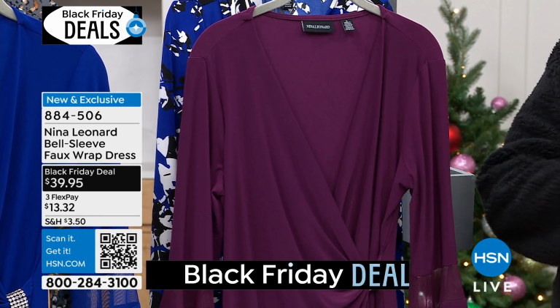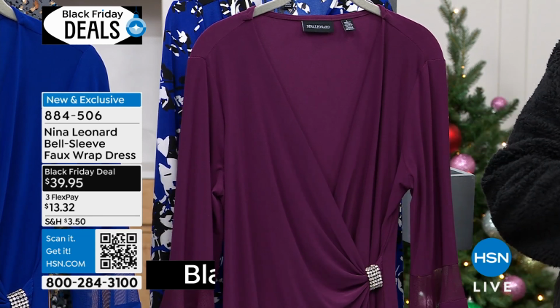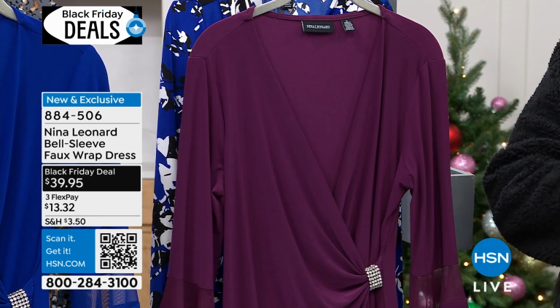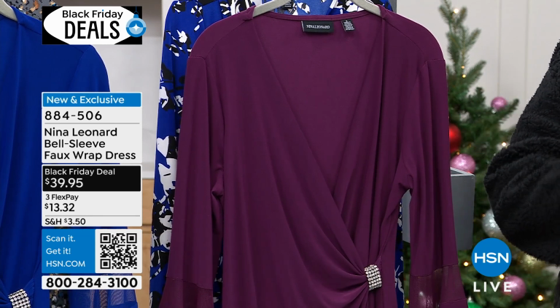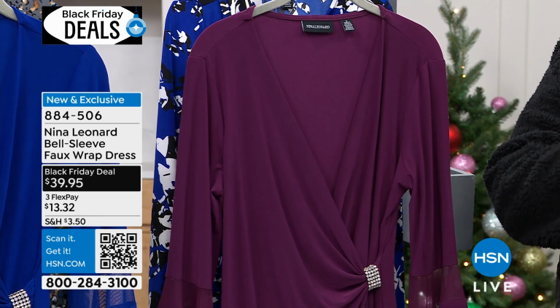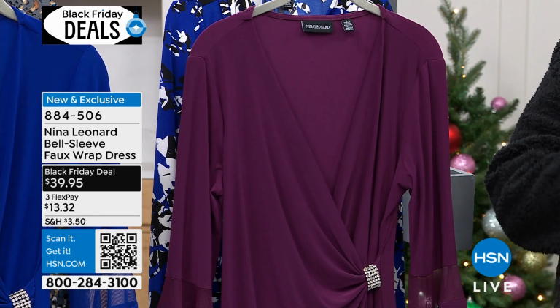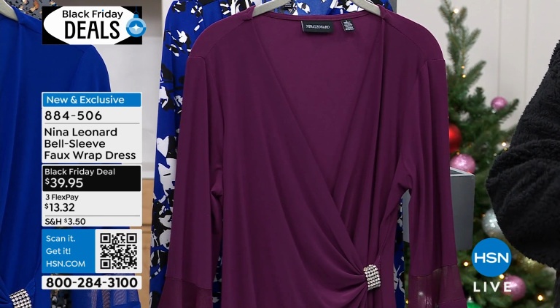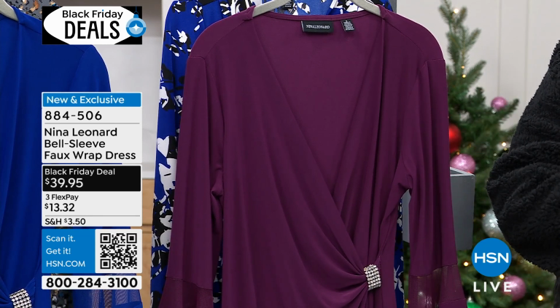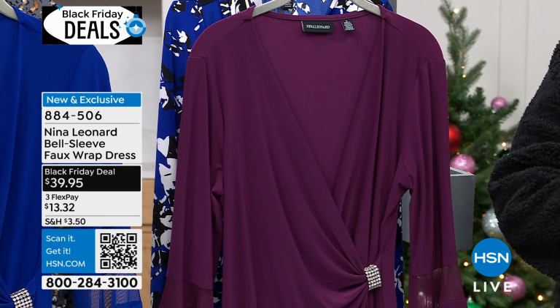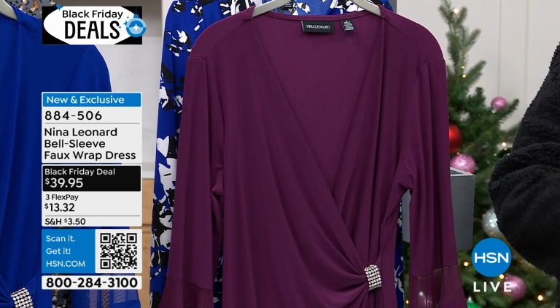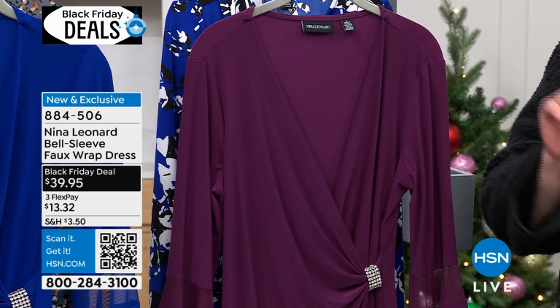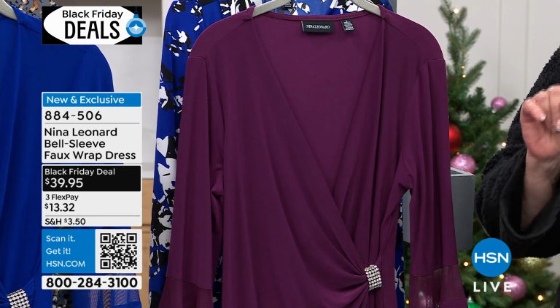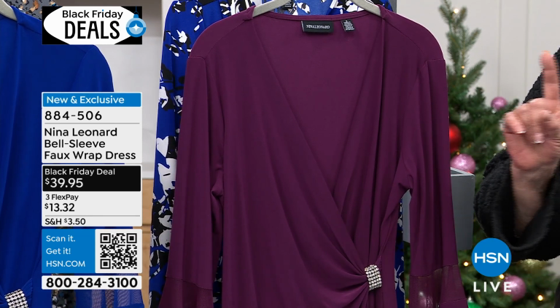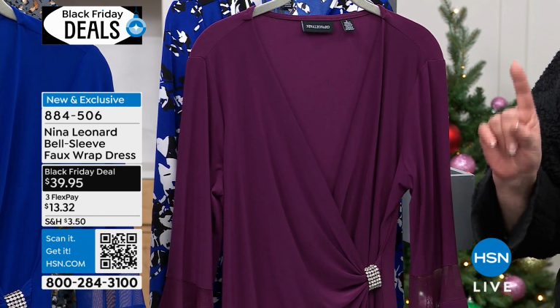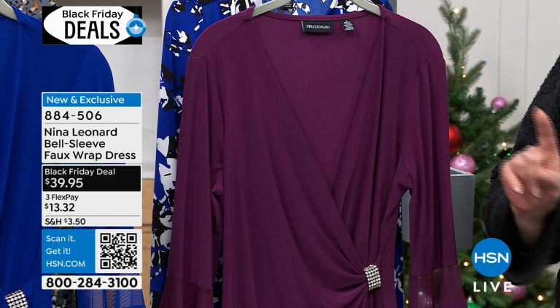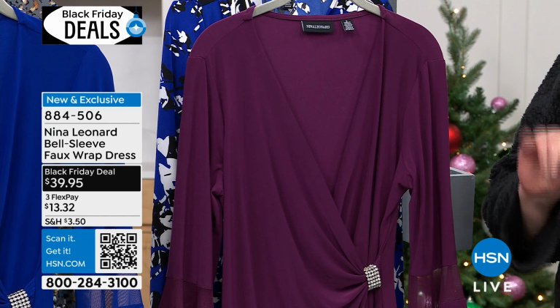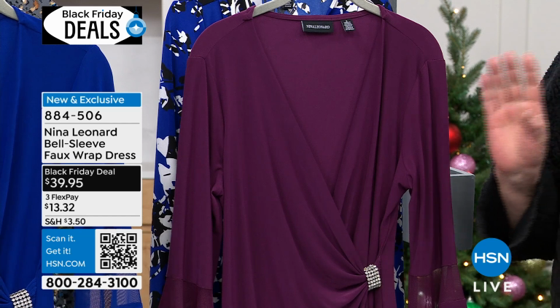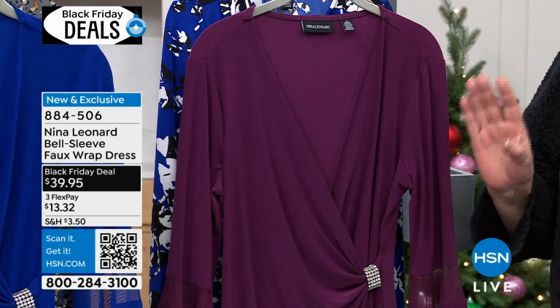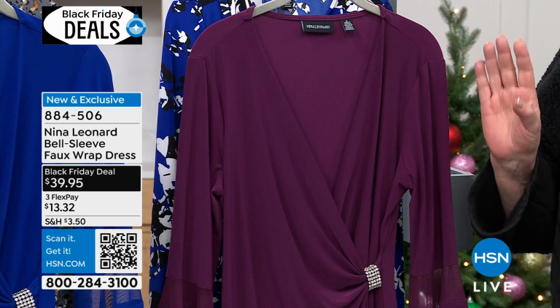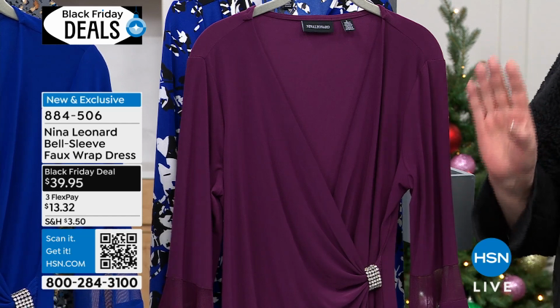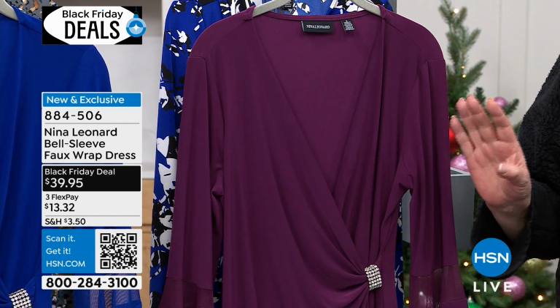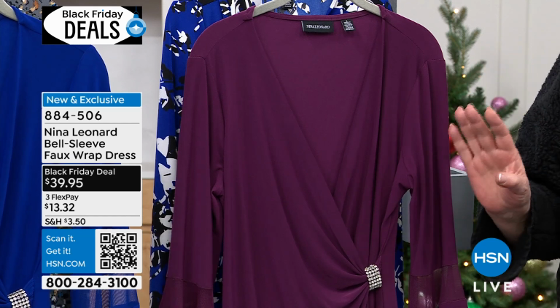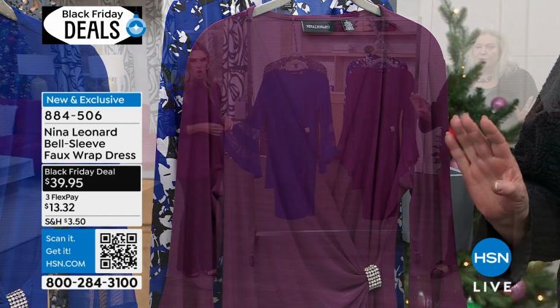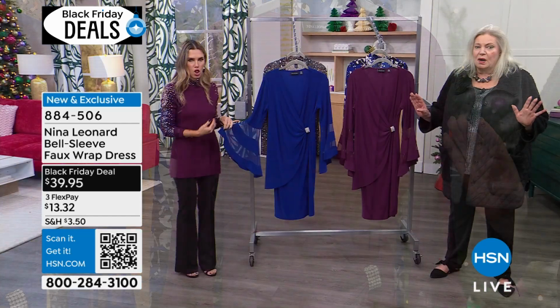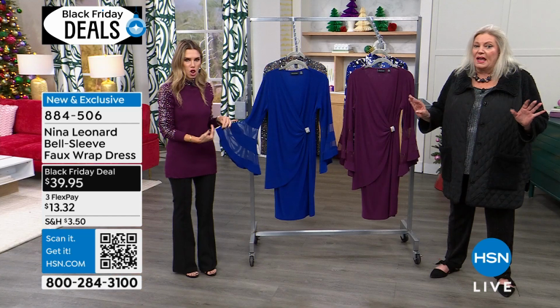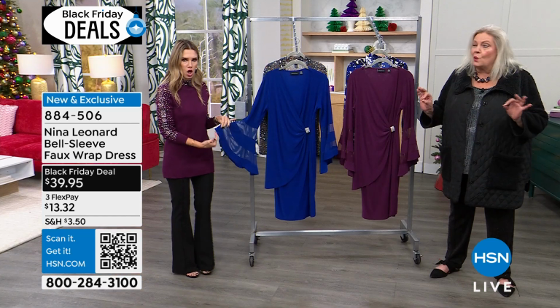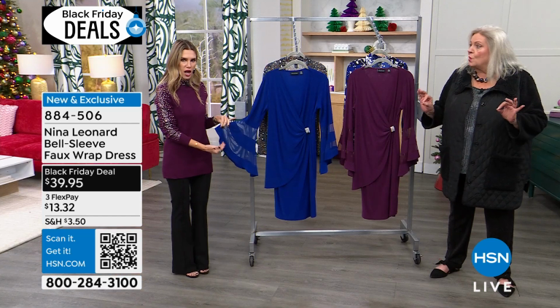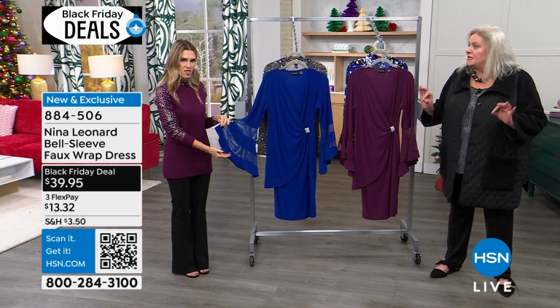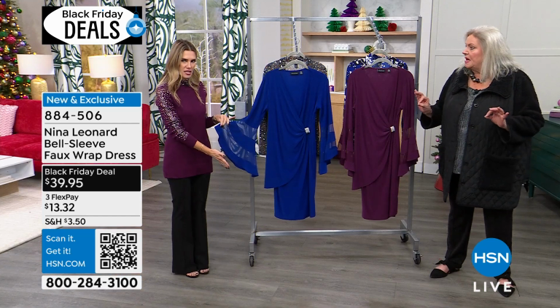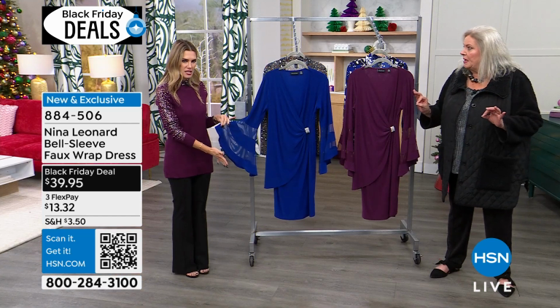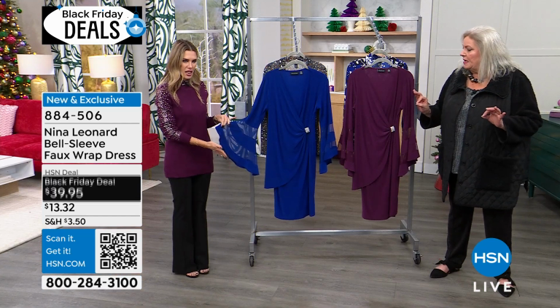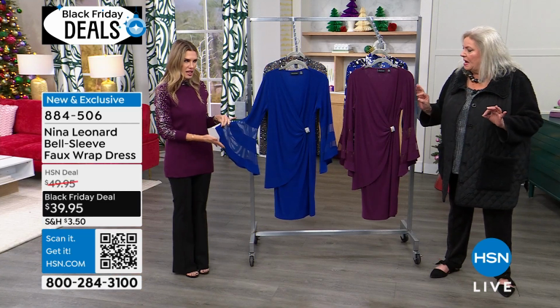No zipper, no hook and eye closures, none of that, no buttons. We just pop this over our head or step in.